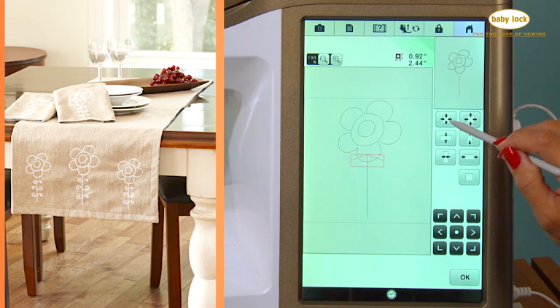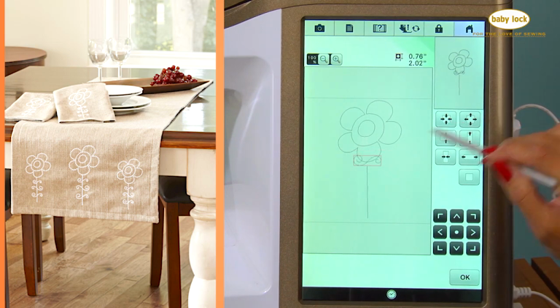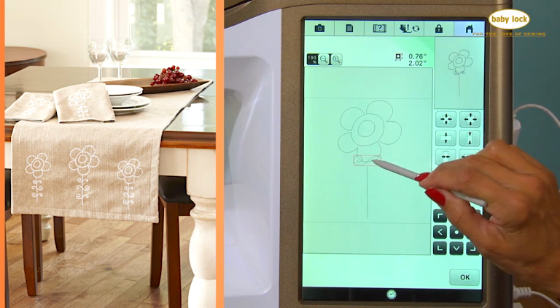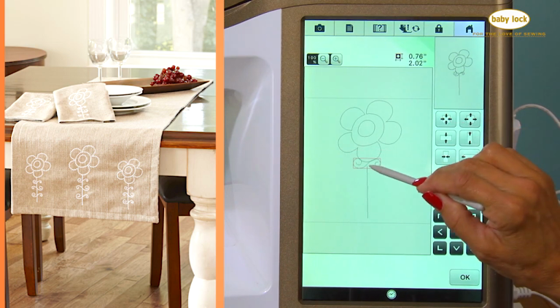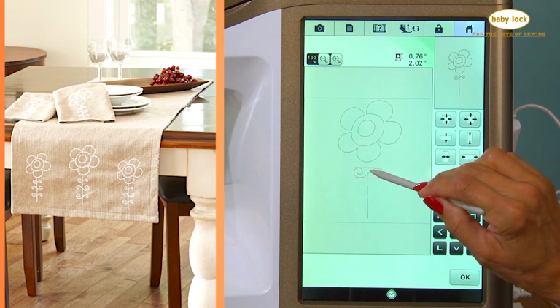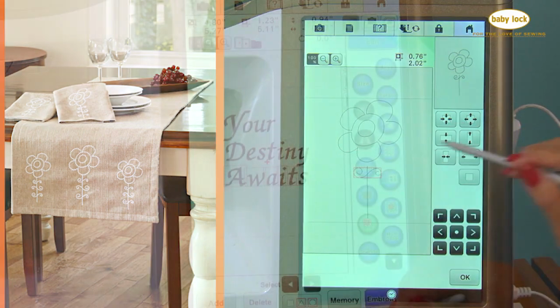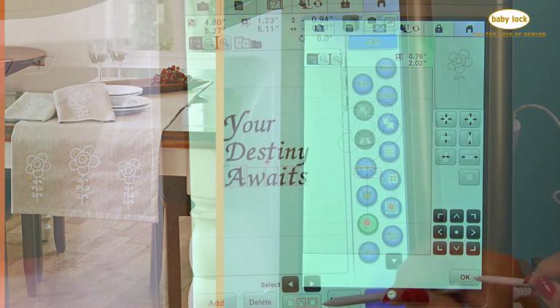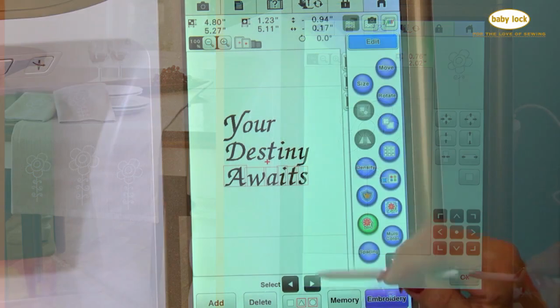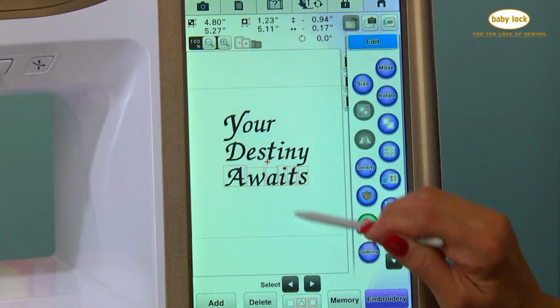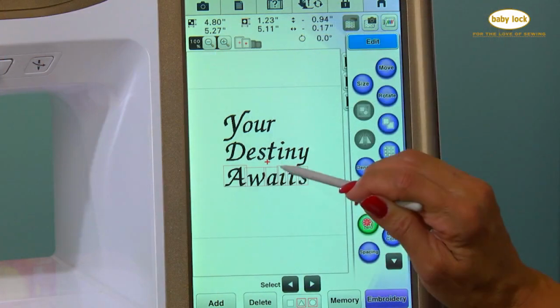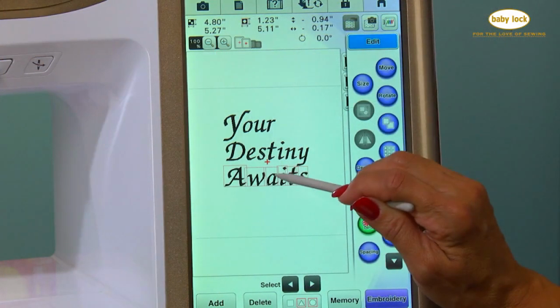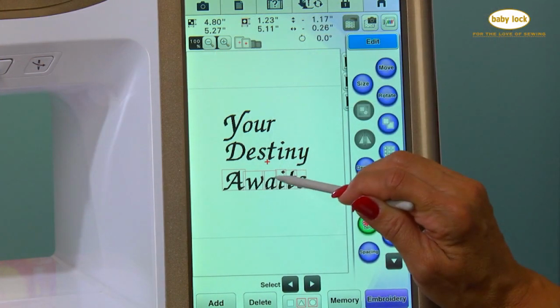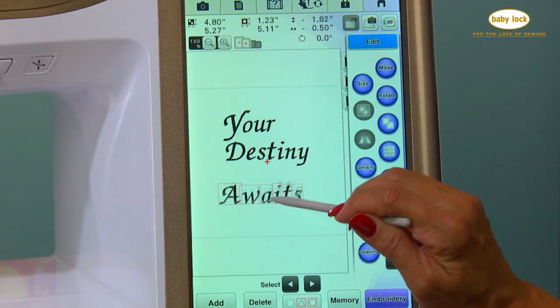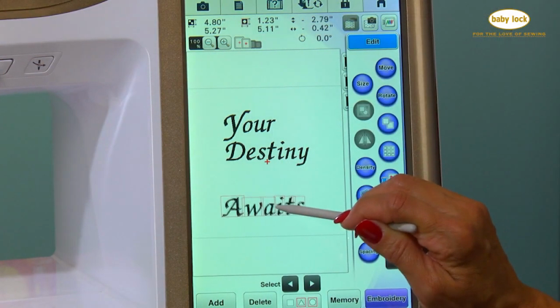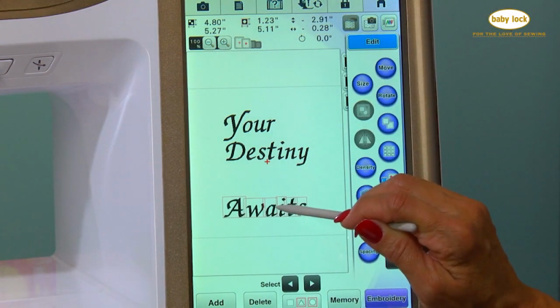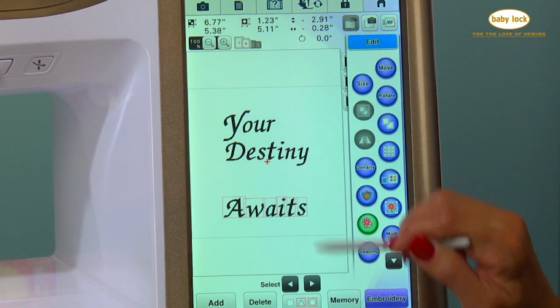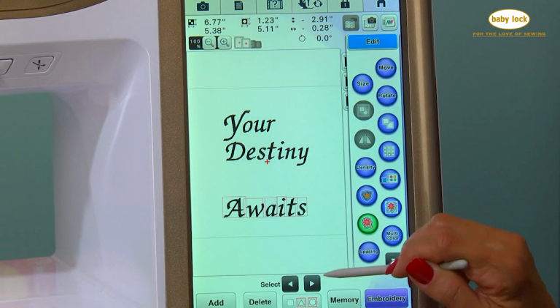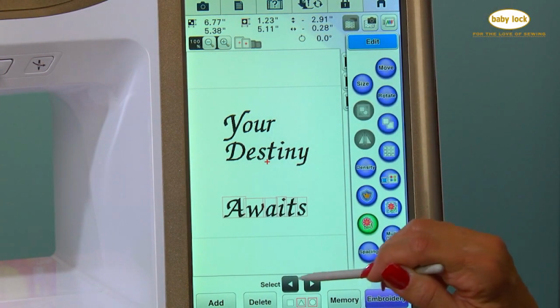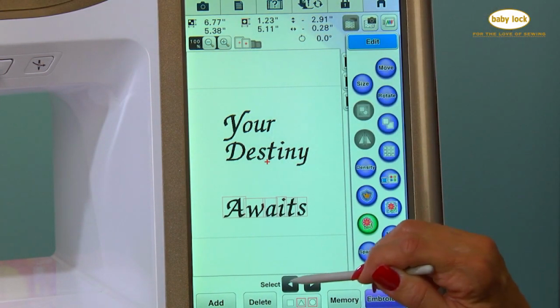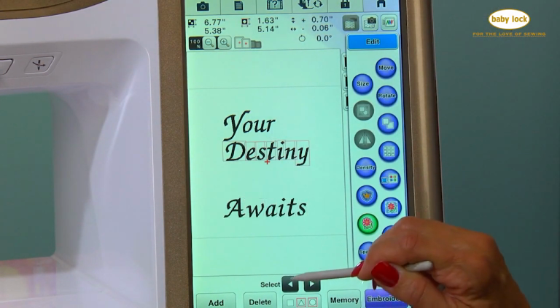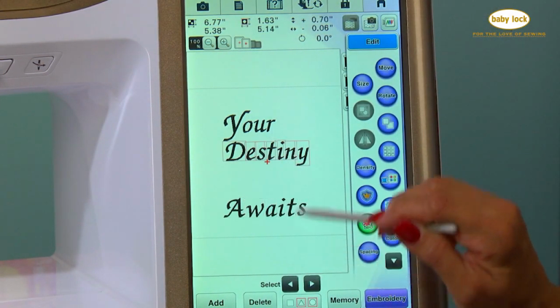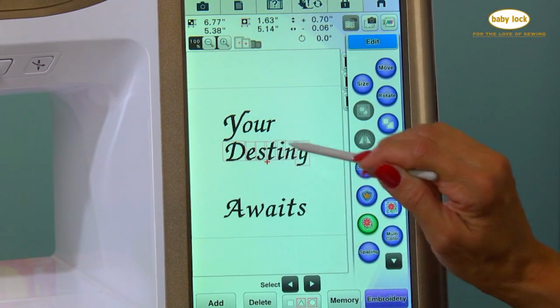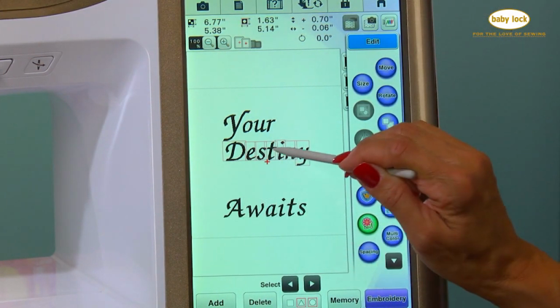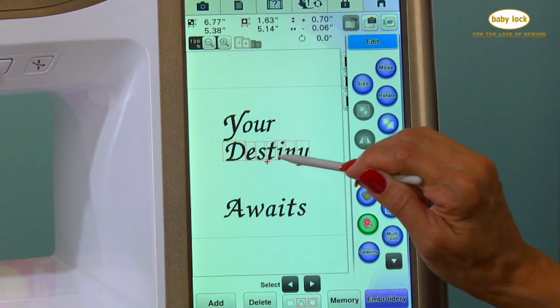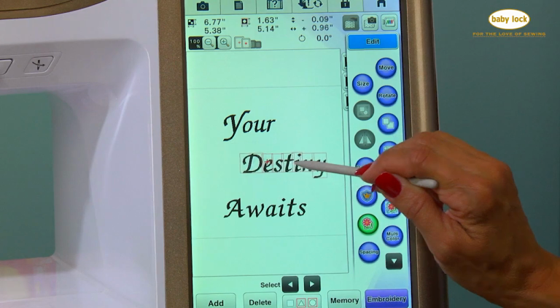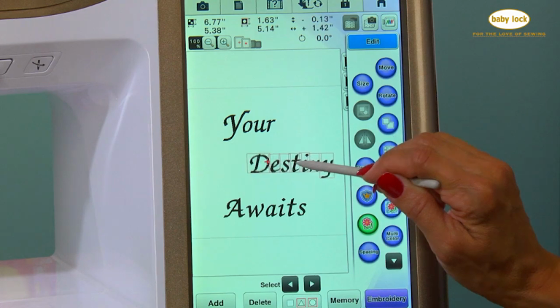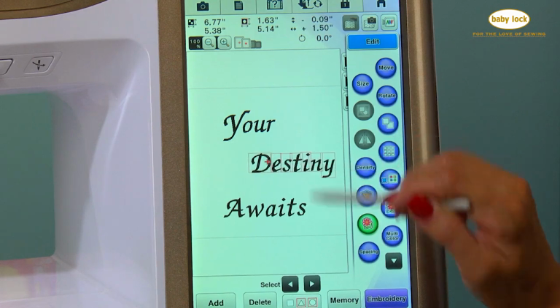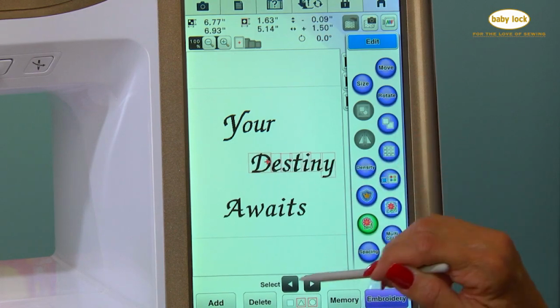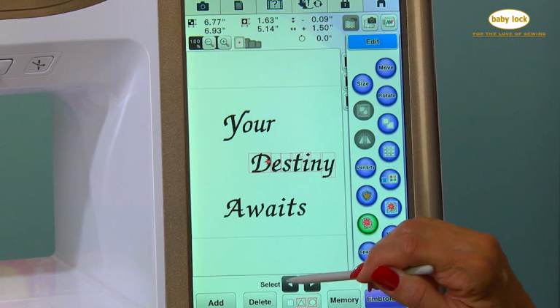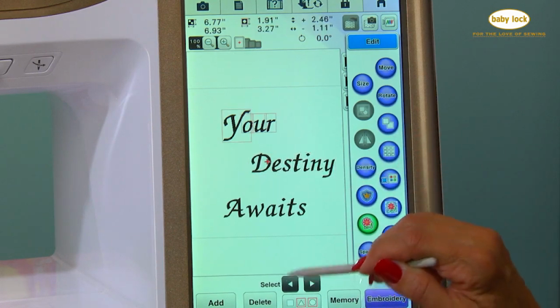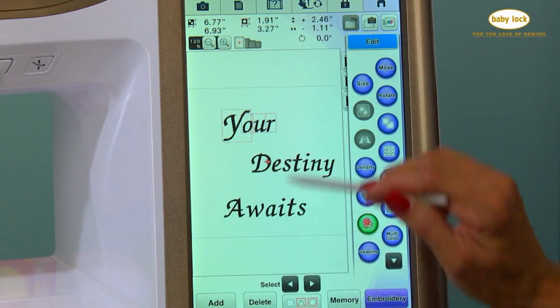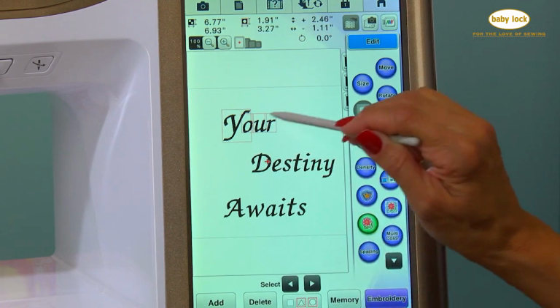Visit your local BabyLock retailer today and see everything that the Destiny 2 can help you achieve.